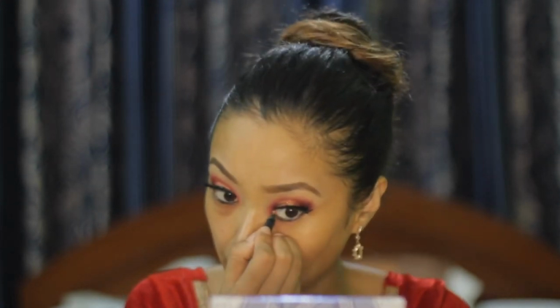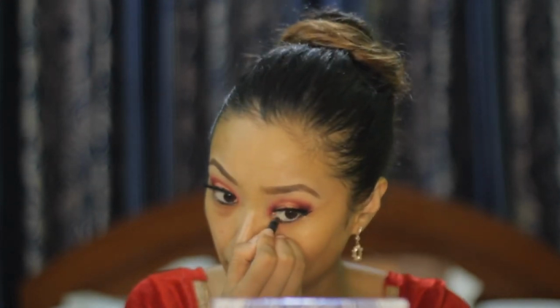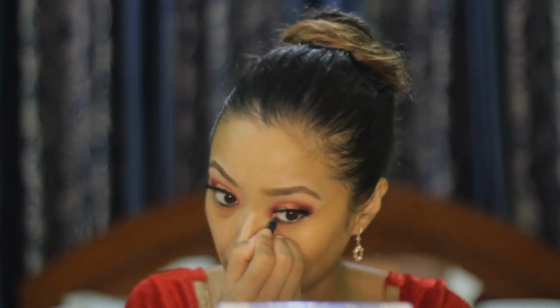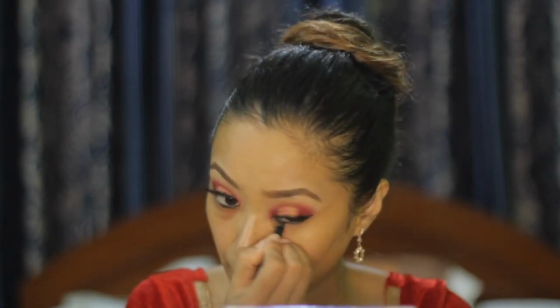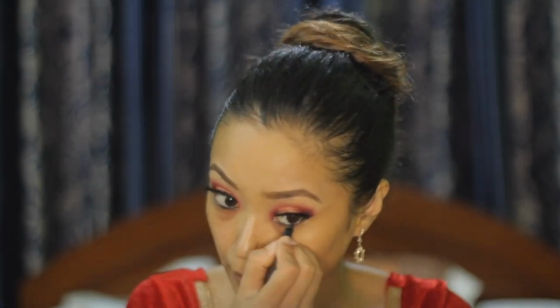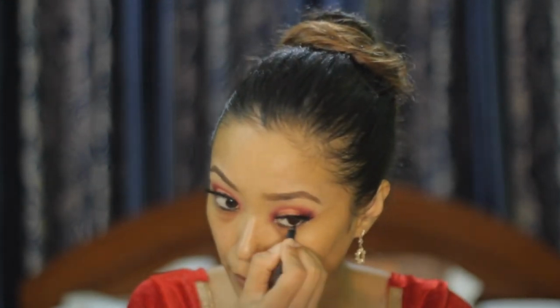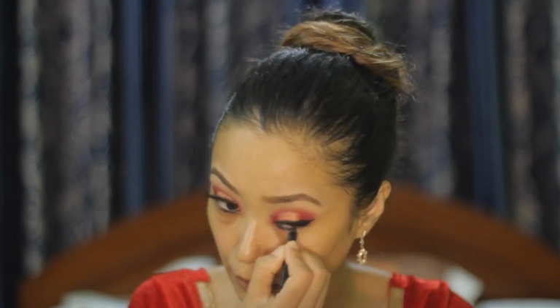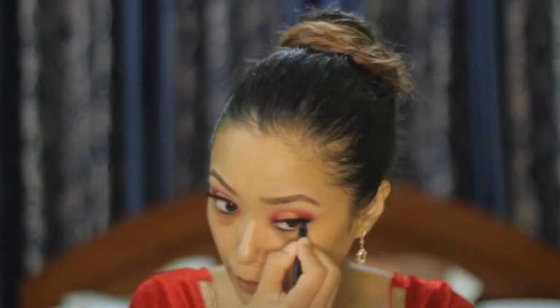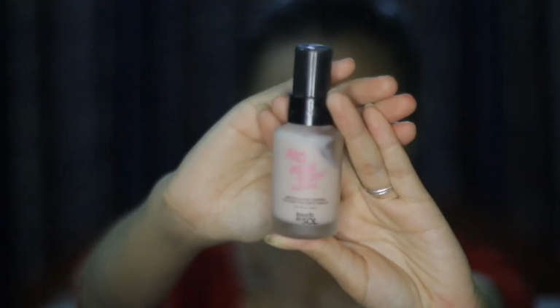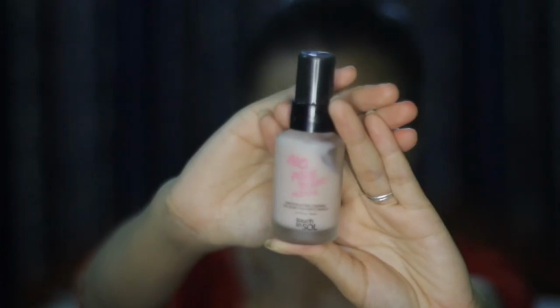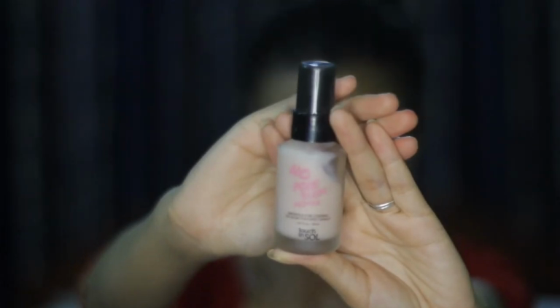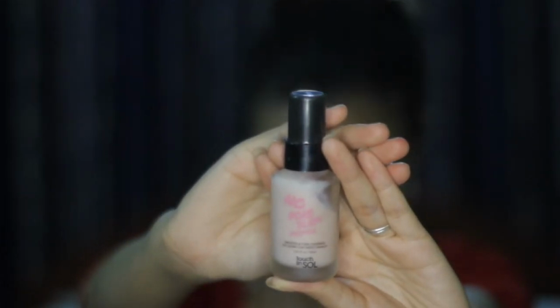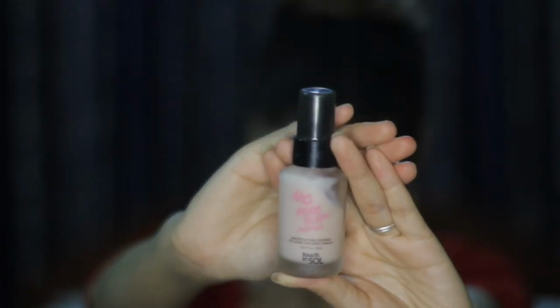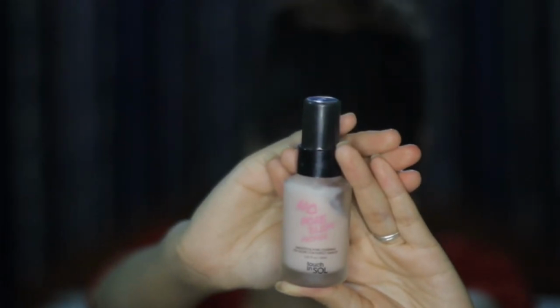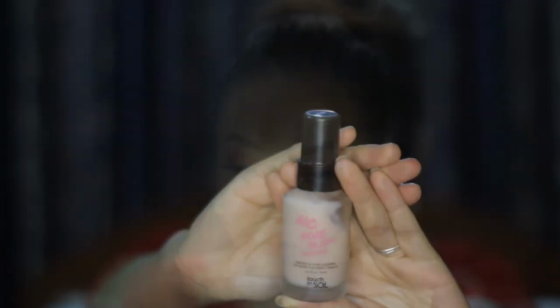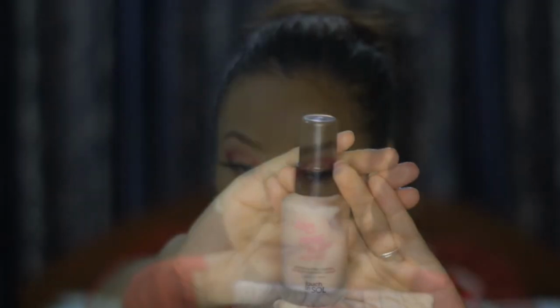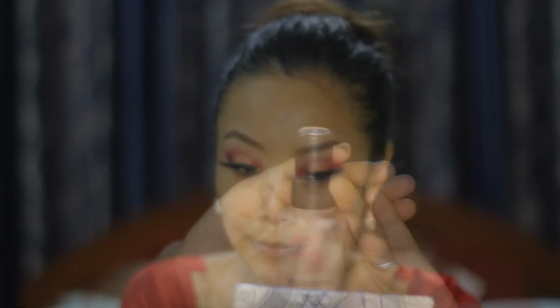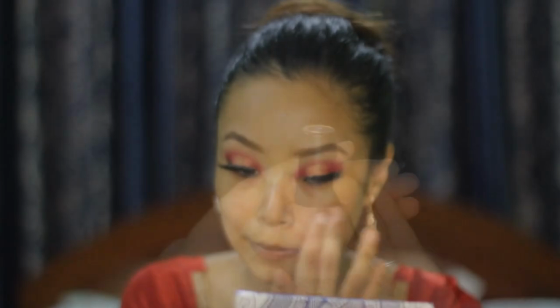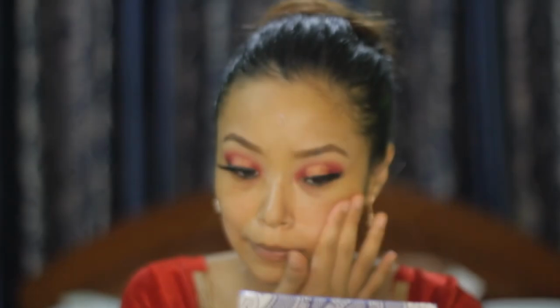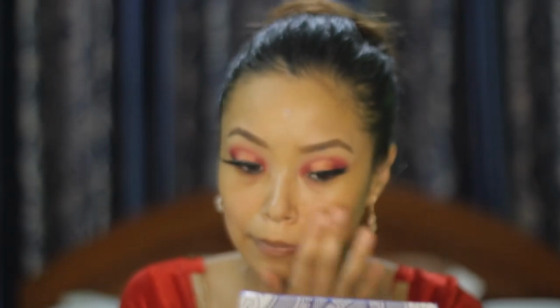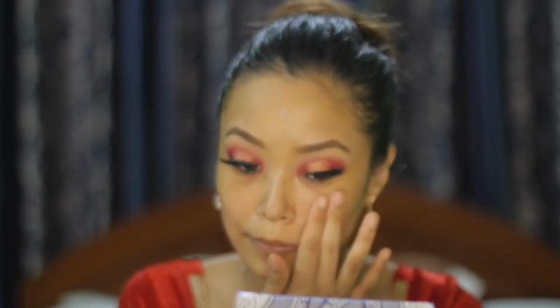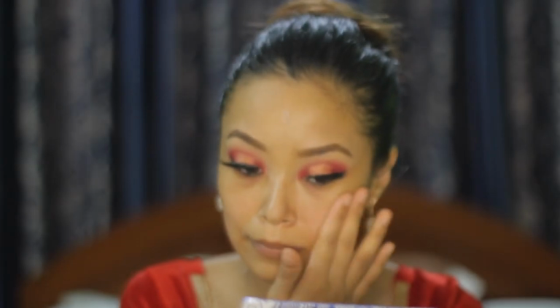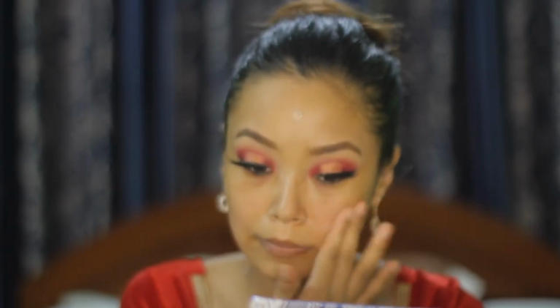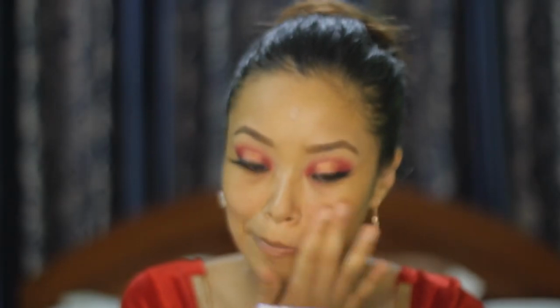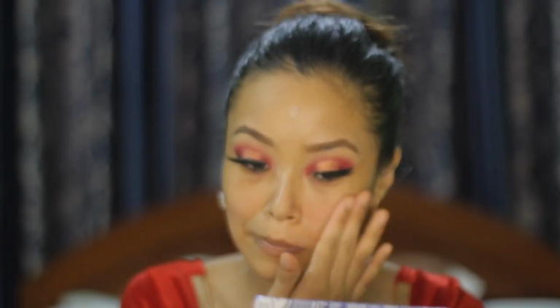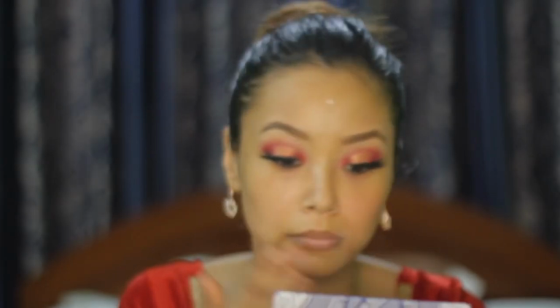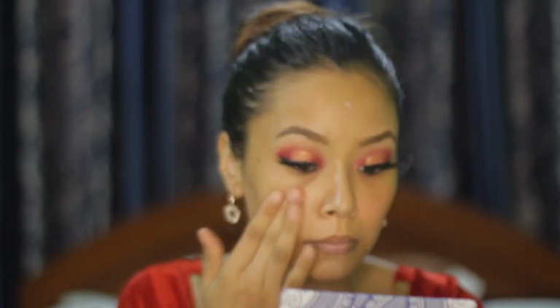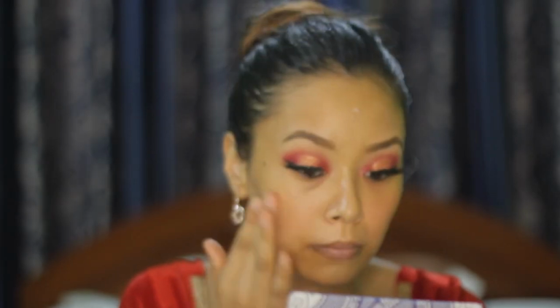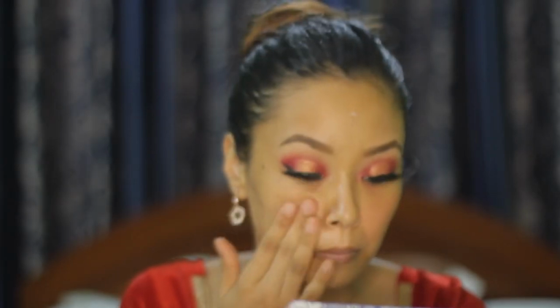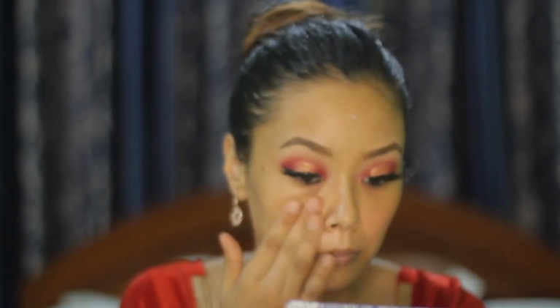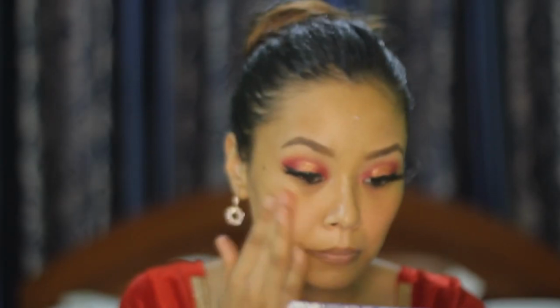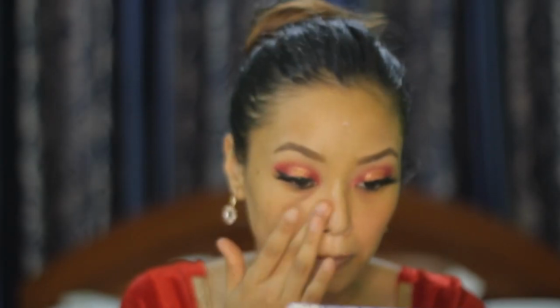Getting into my face — first, I am going to use the Touching Soul No Pore Blum Primer and I will press it onto my face.